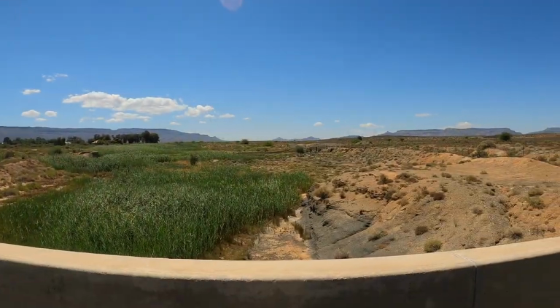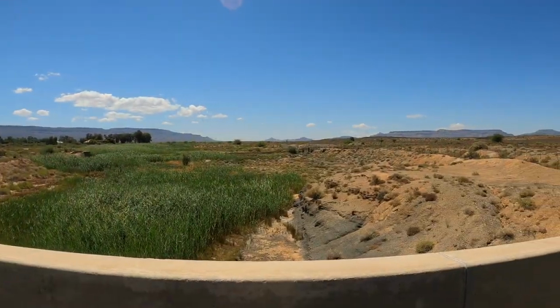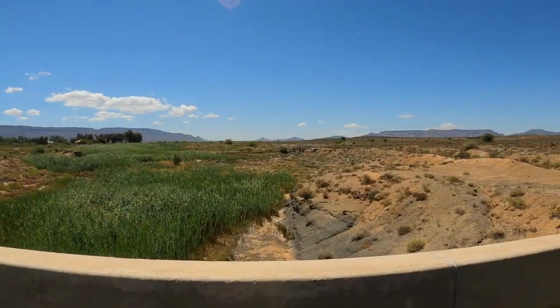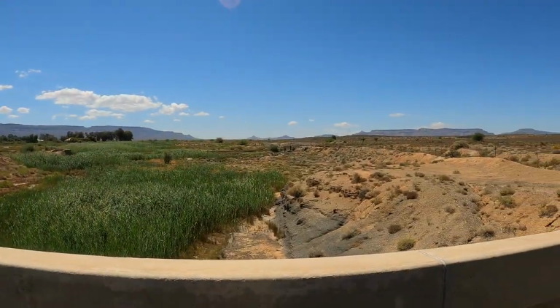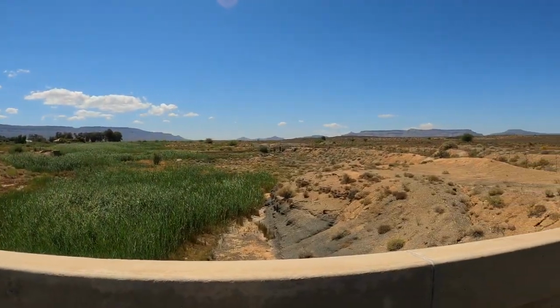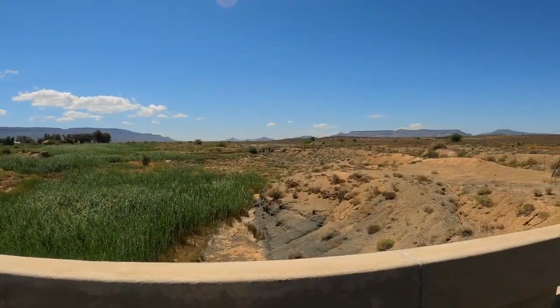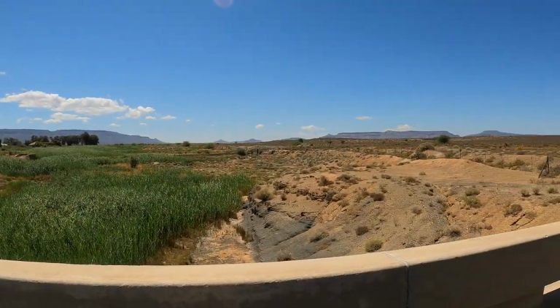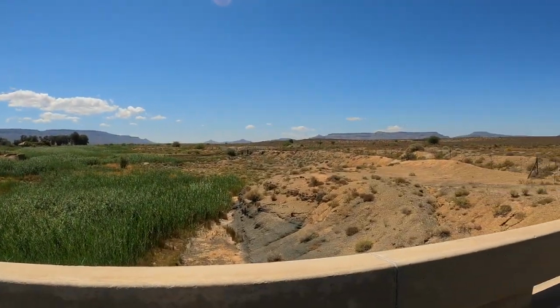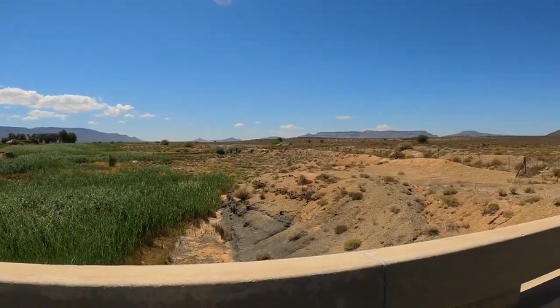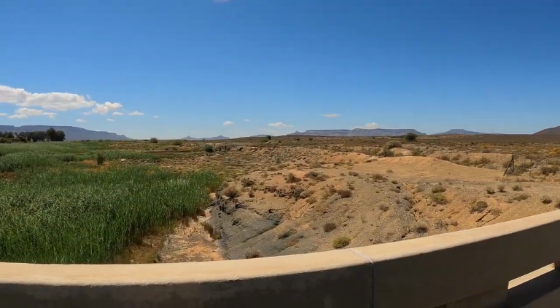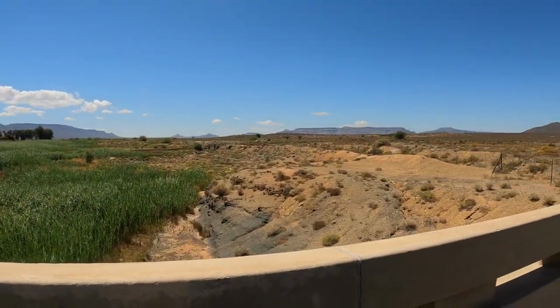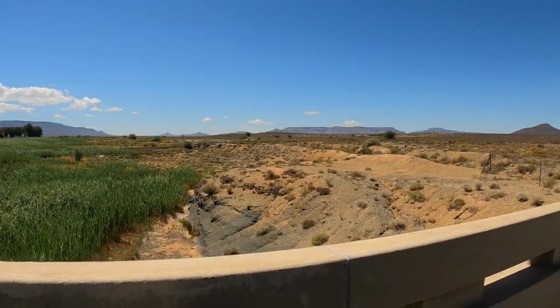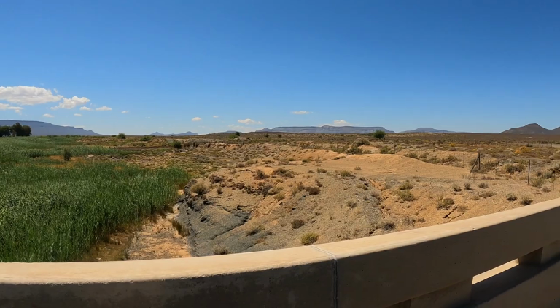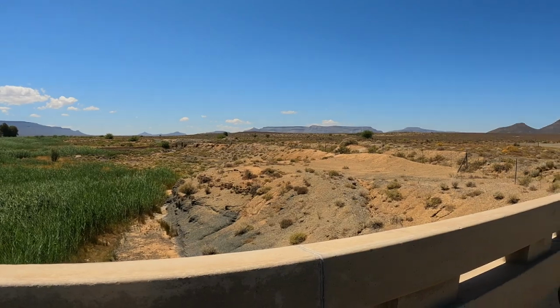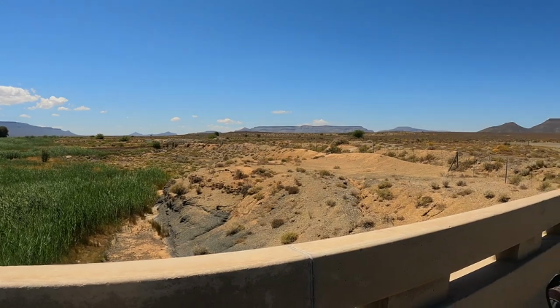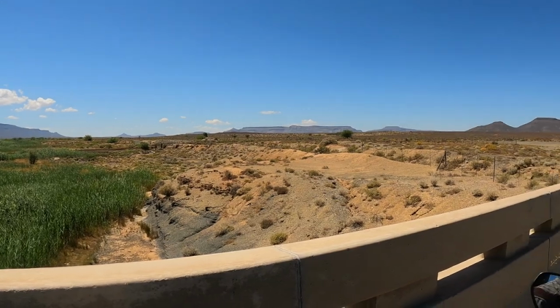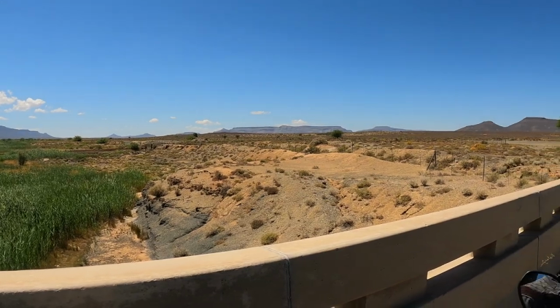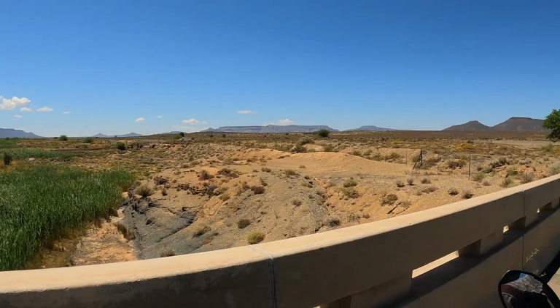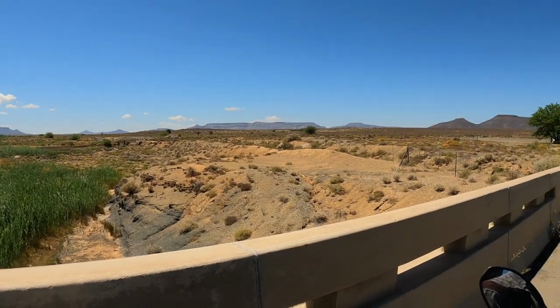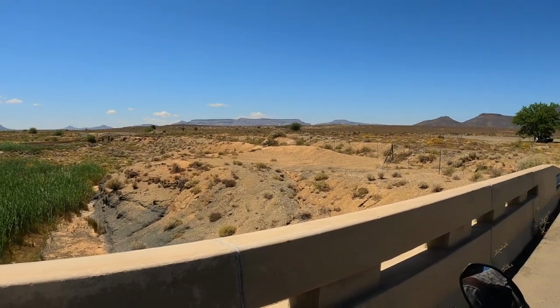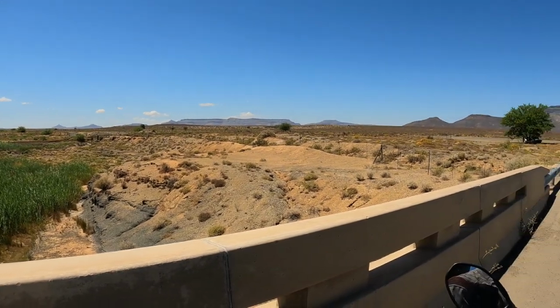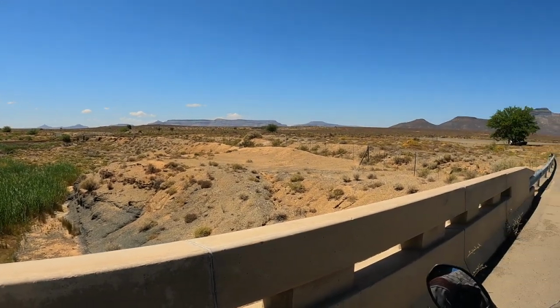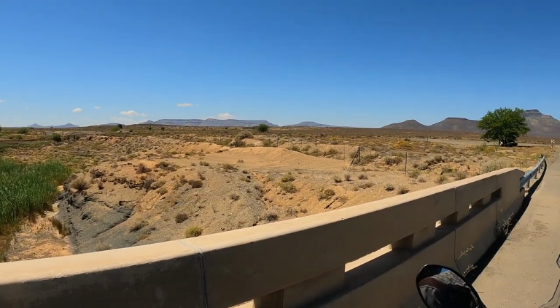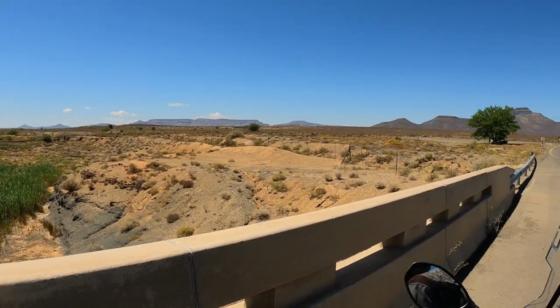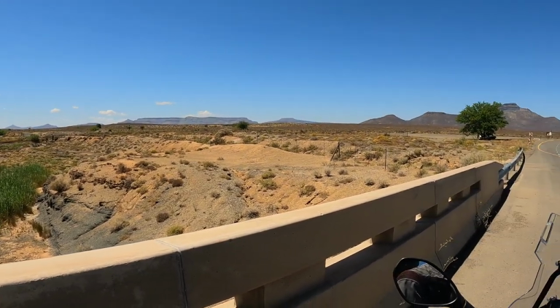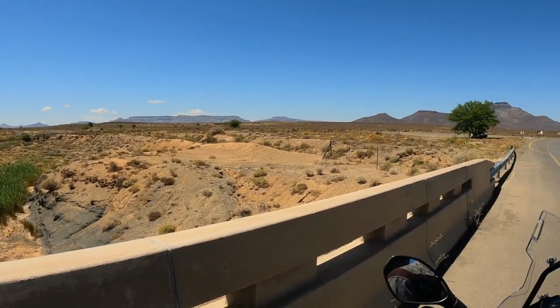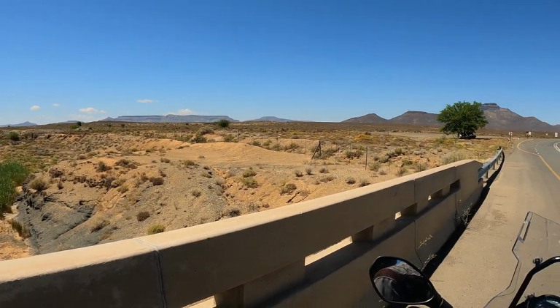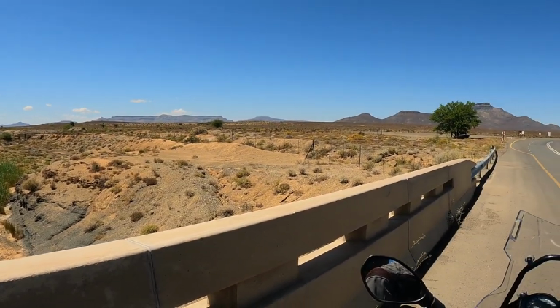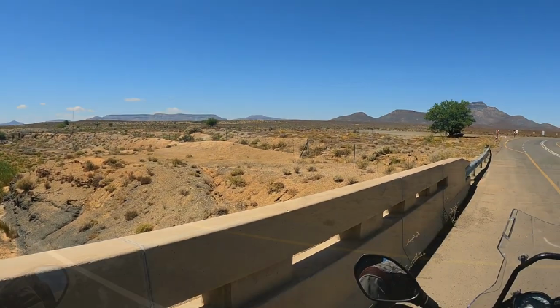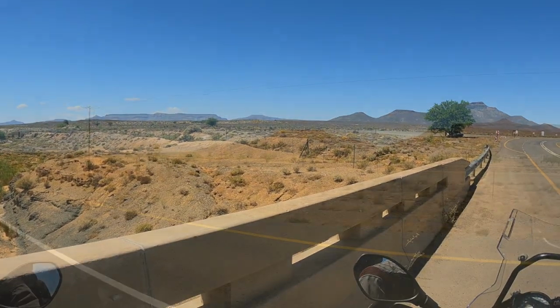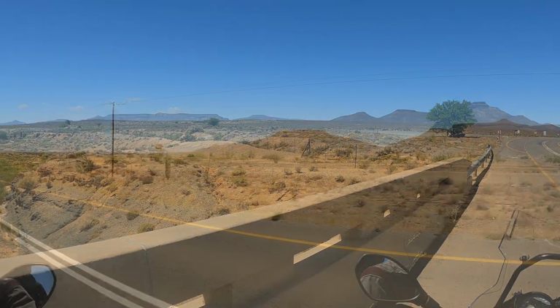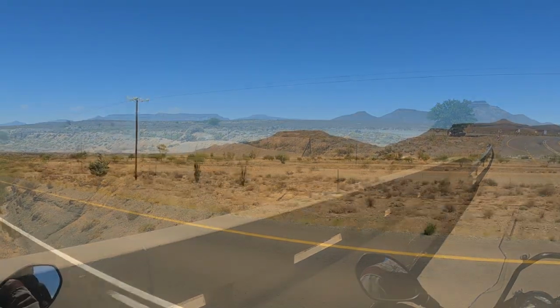This was the centre of sheep country, but not any longer — it's too dry.